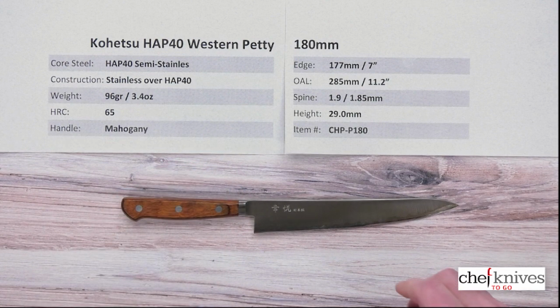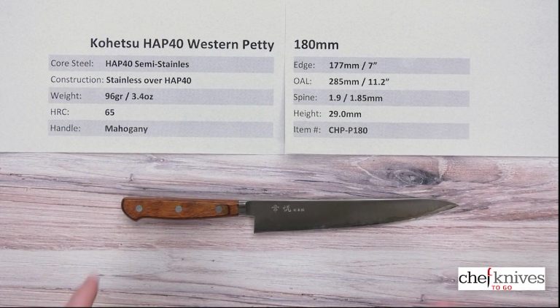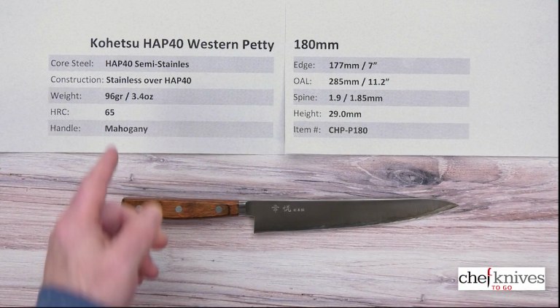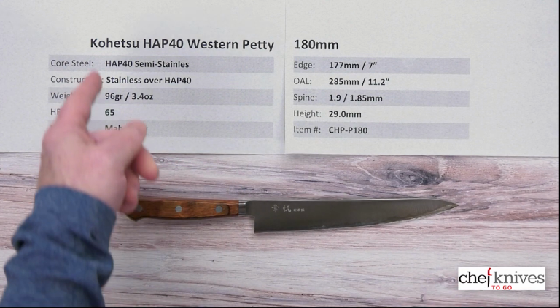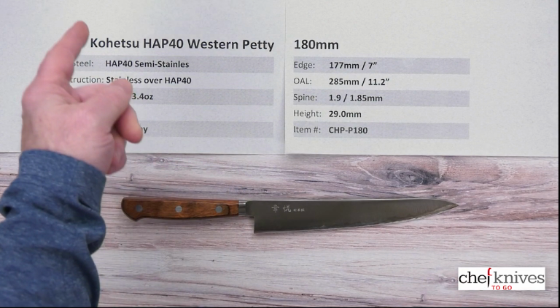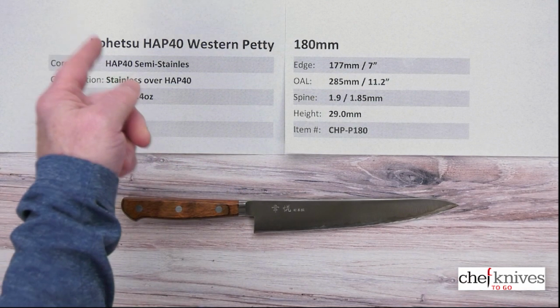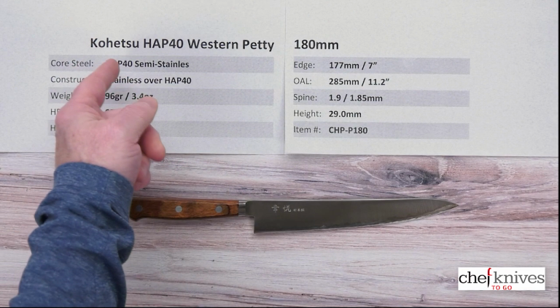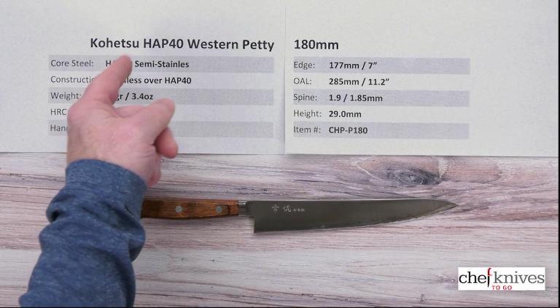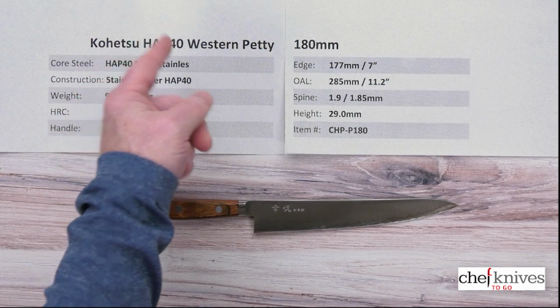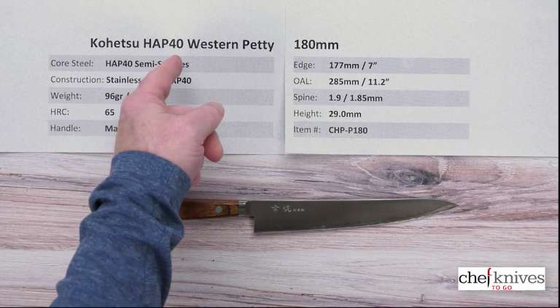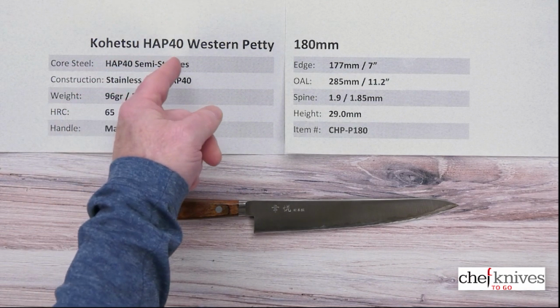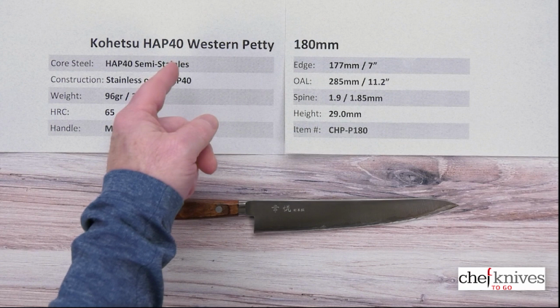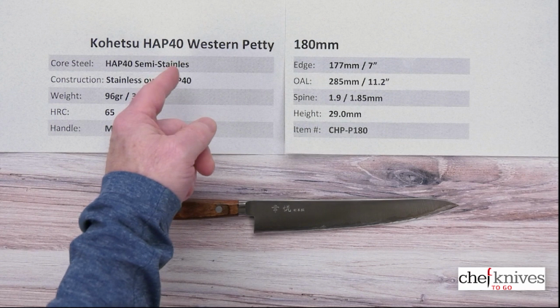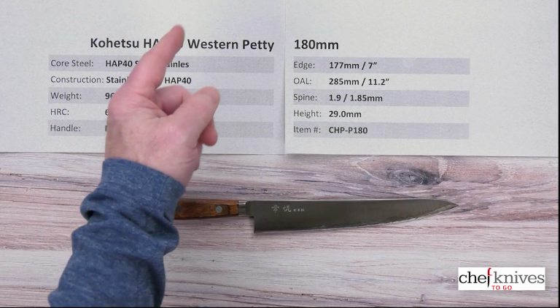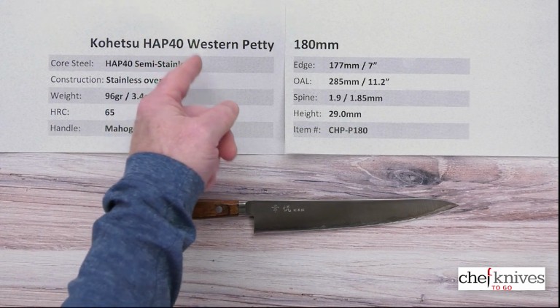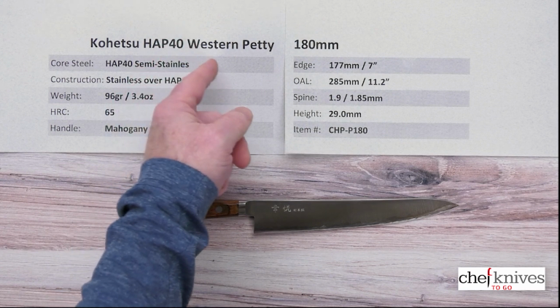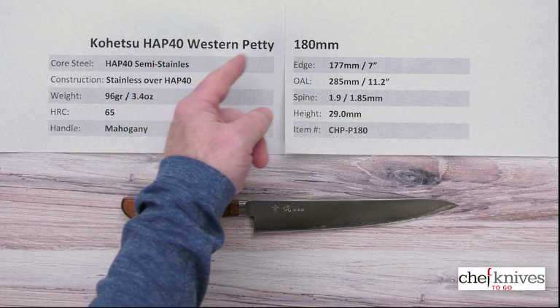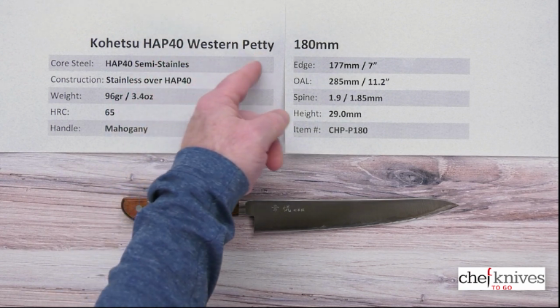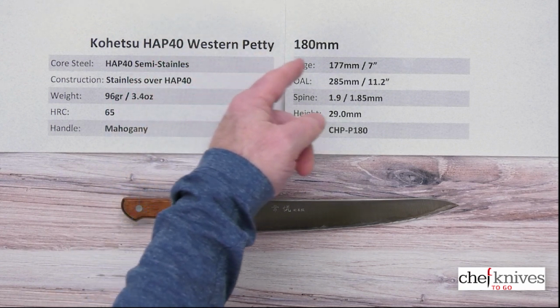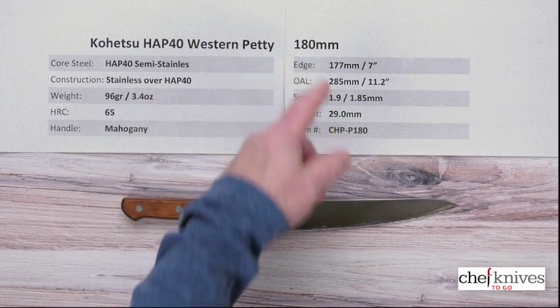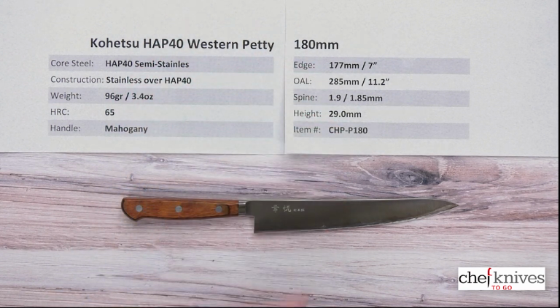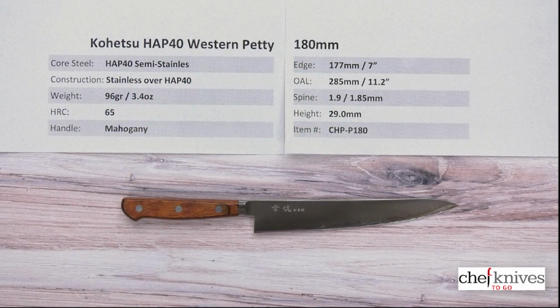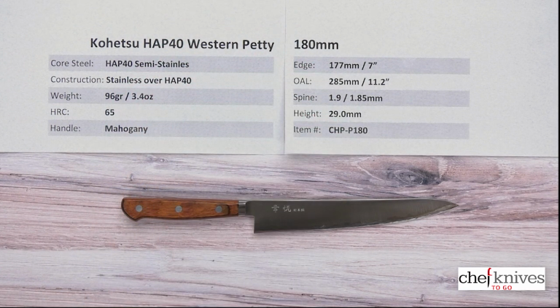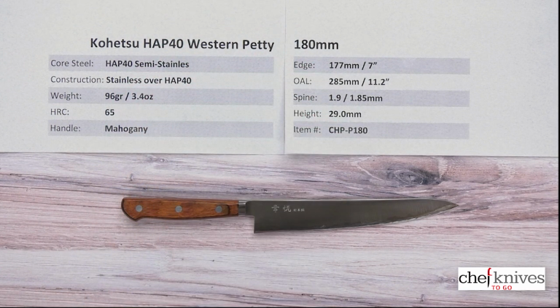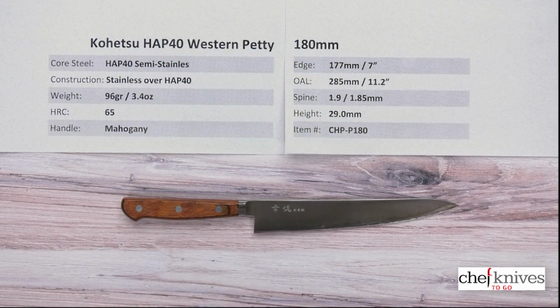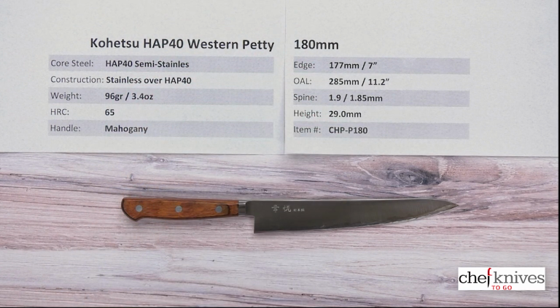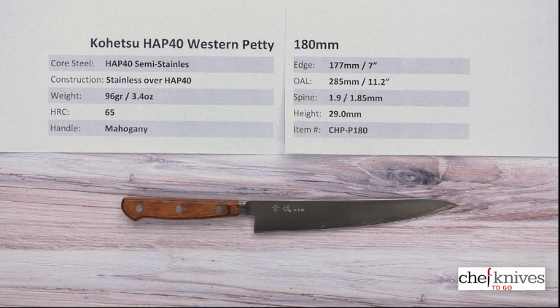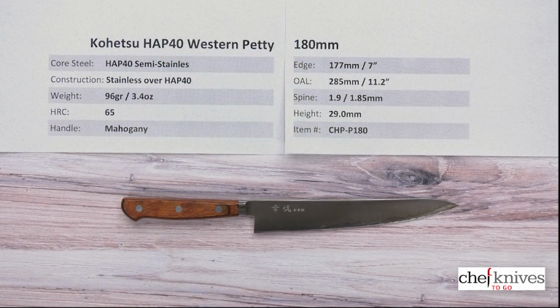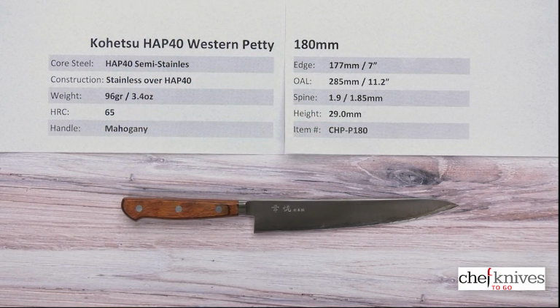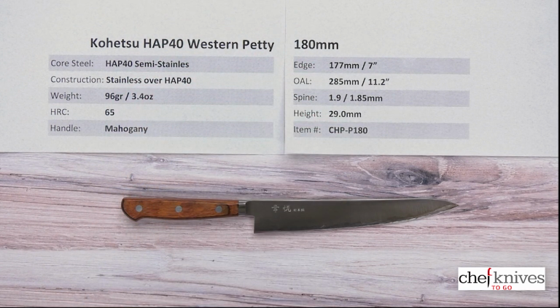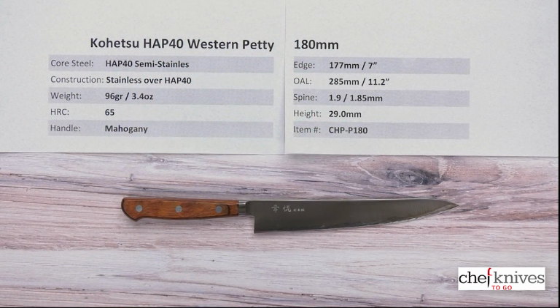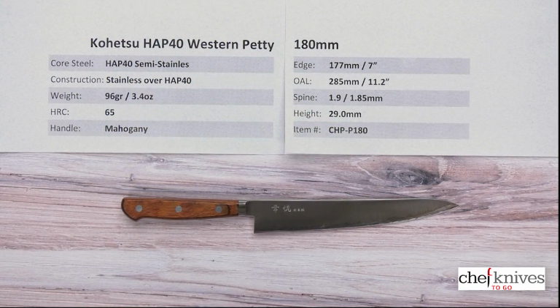This is the Kohetsu HAP40 Western Petty 180mm knife from Chef Knives To Go.